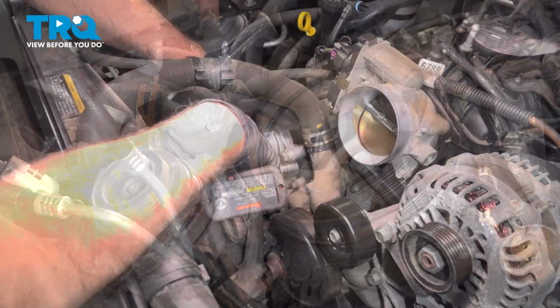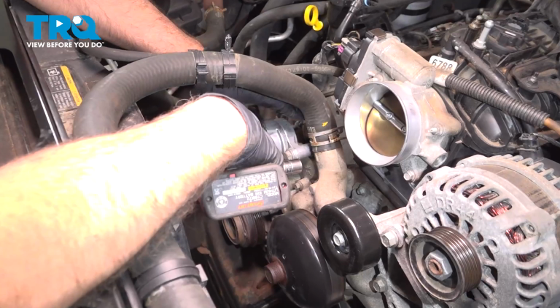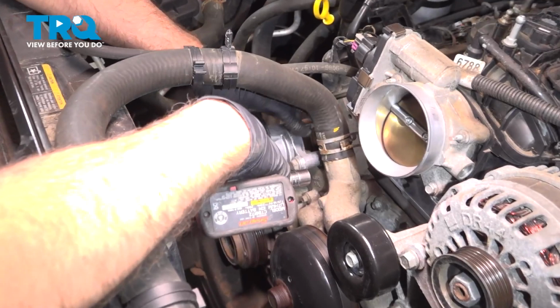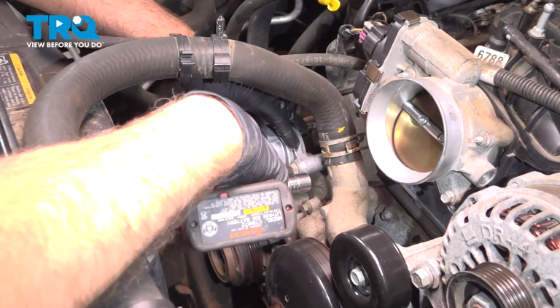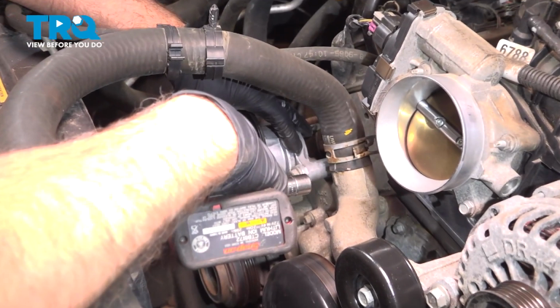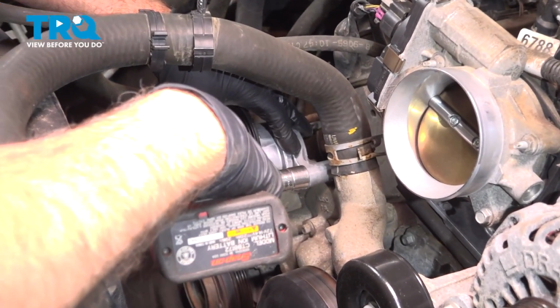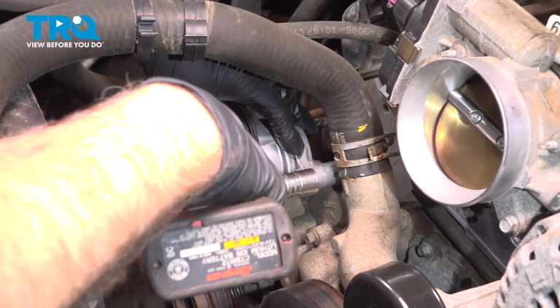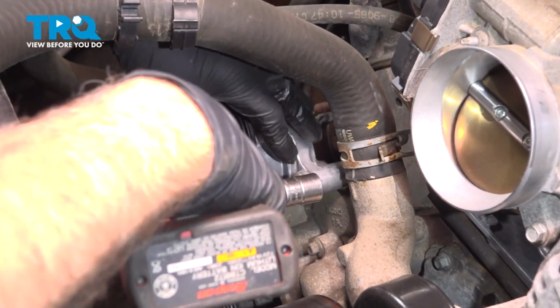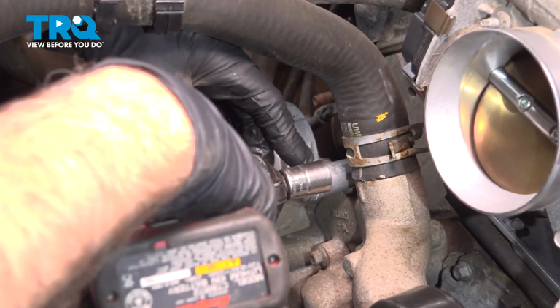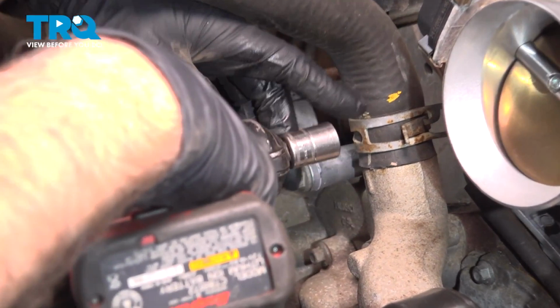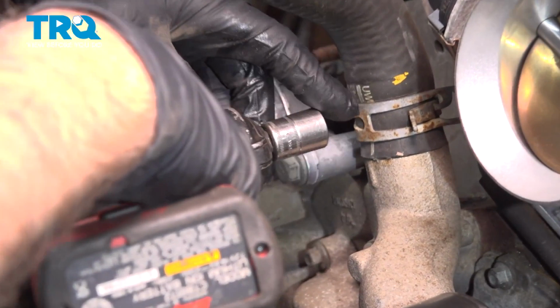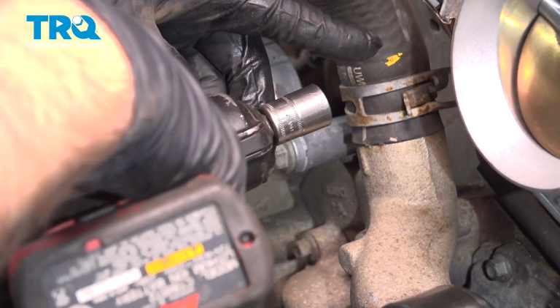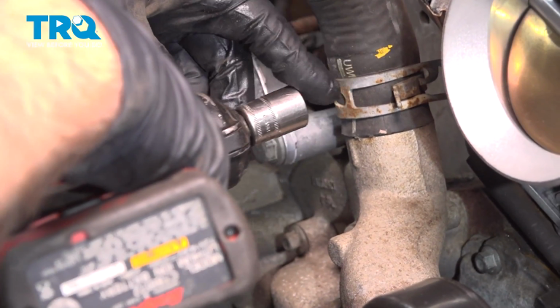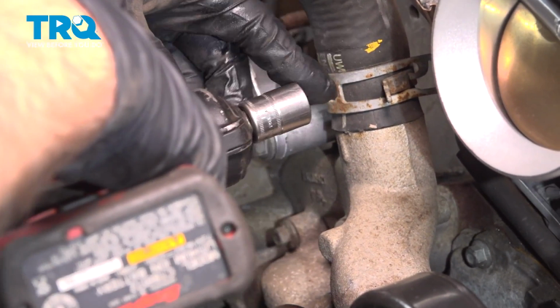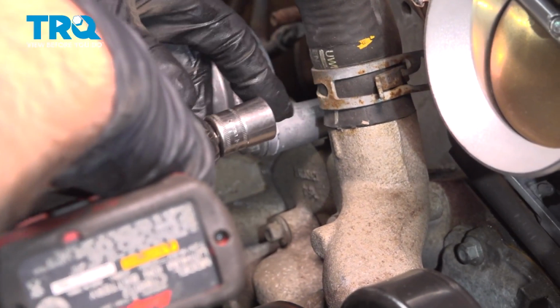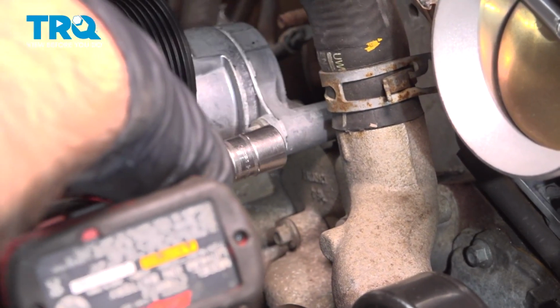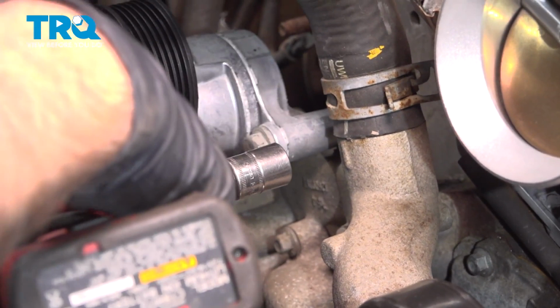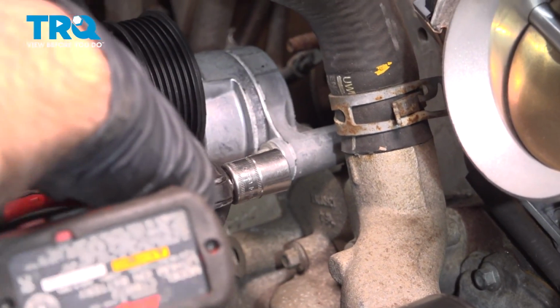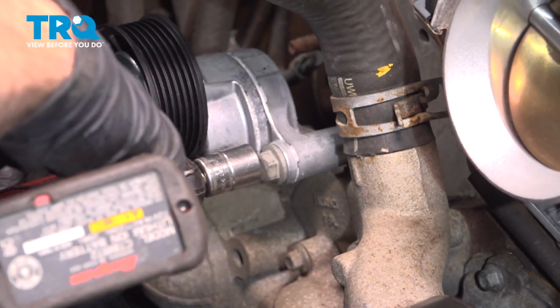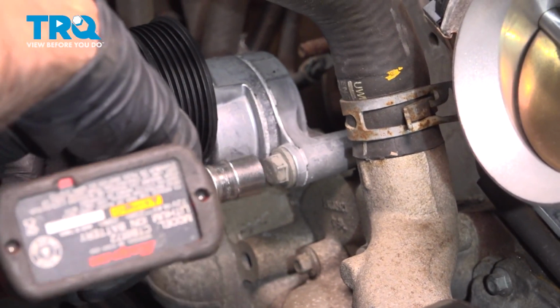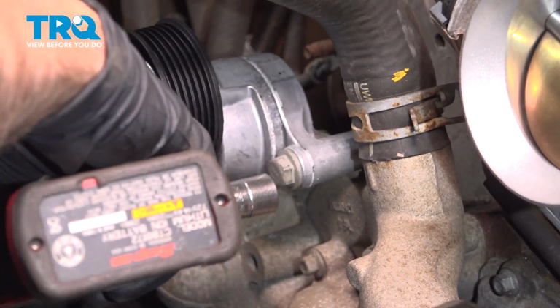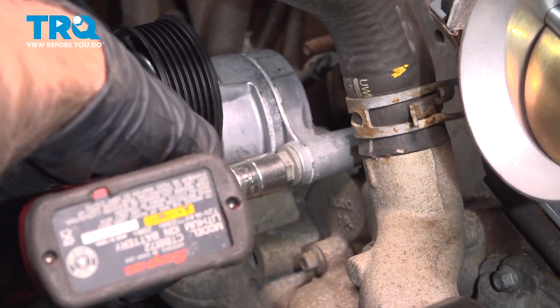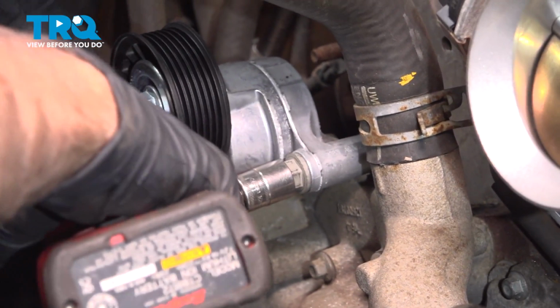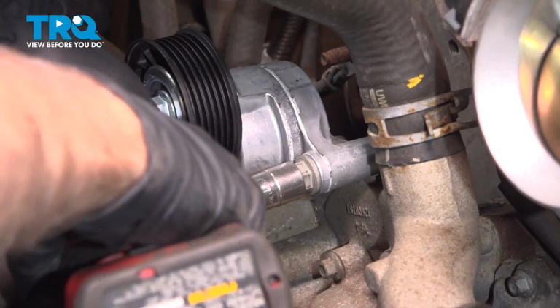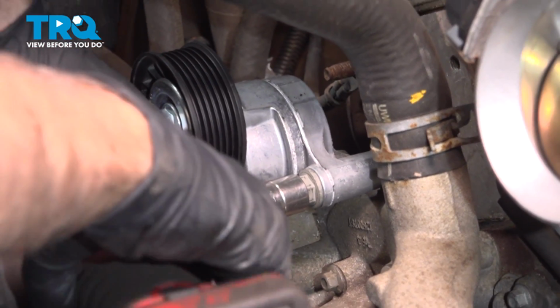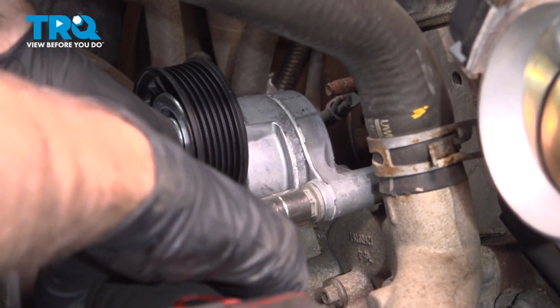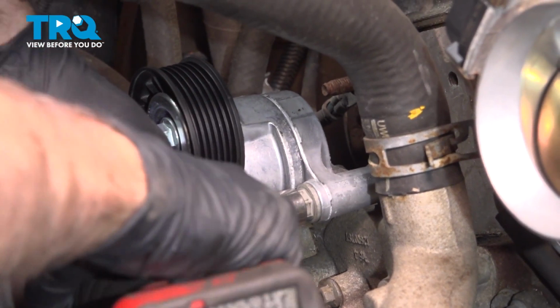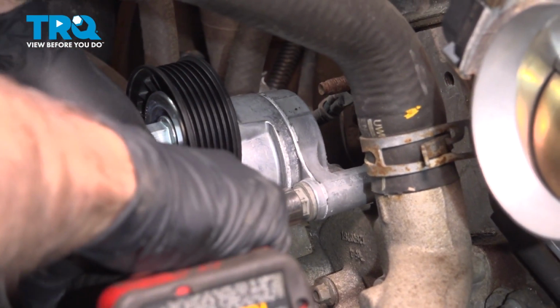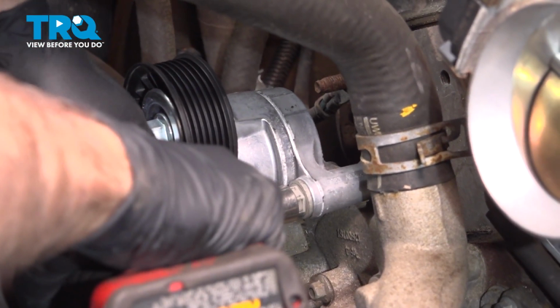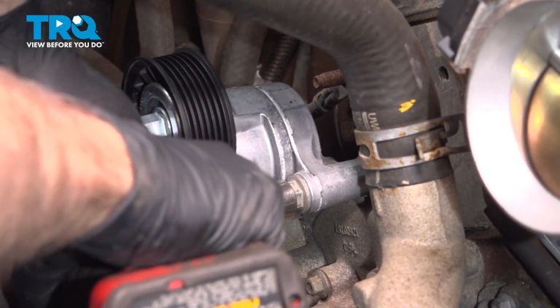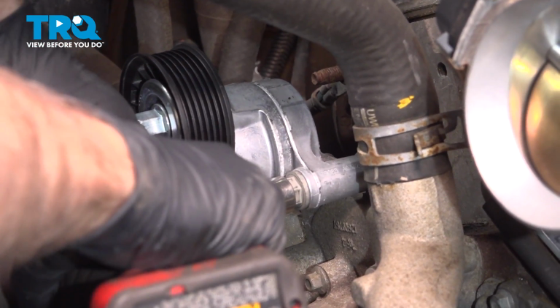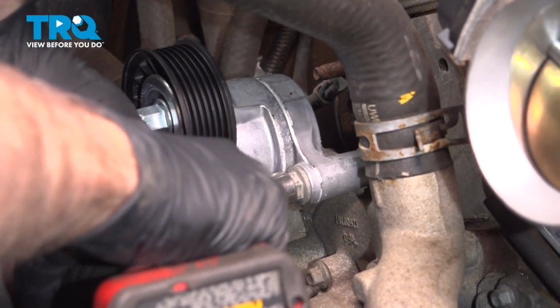We're going to remove the belt tensioner. Use a 15 millimeter socket and take these bolts out.